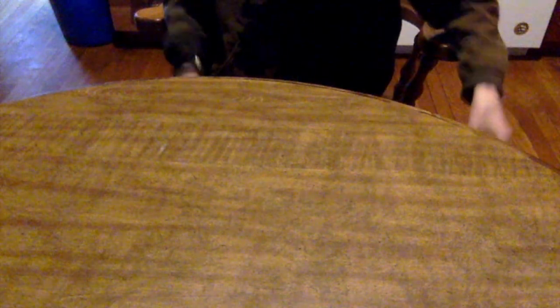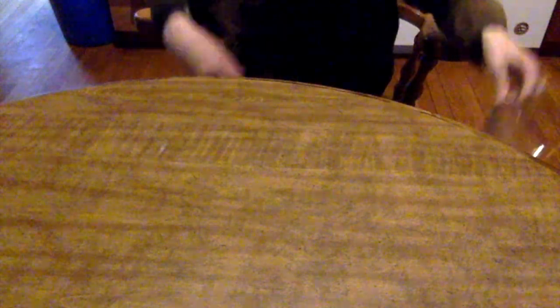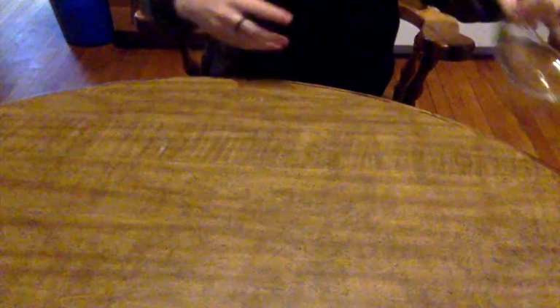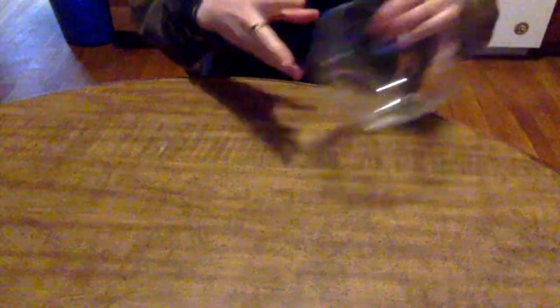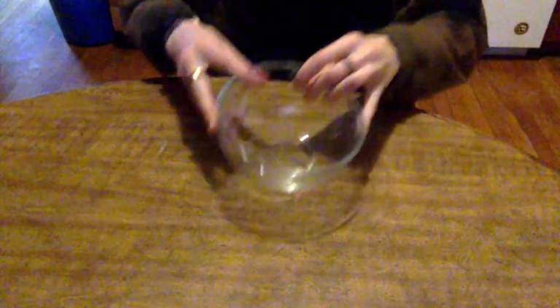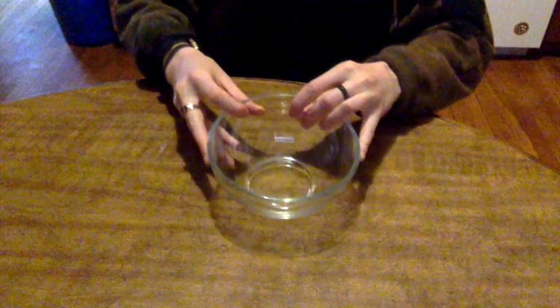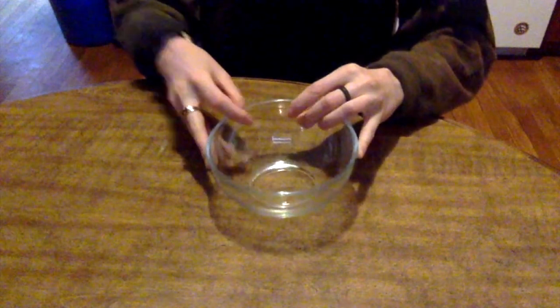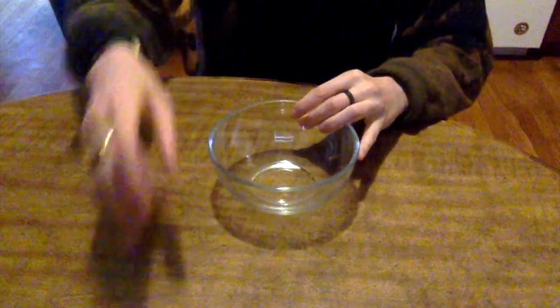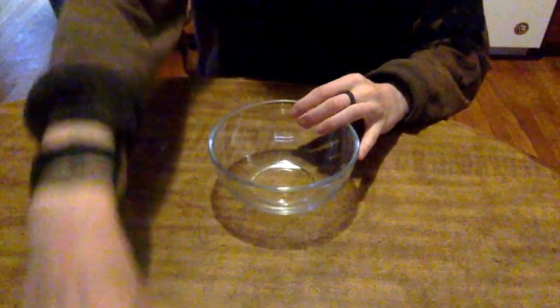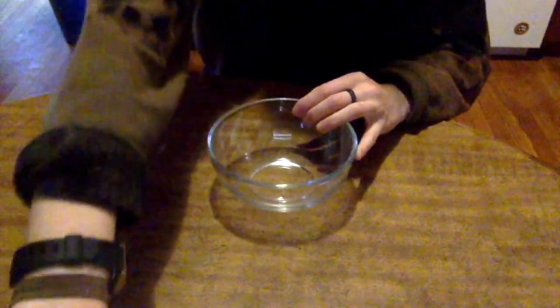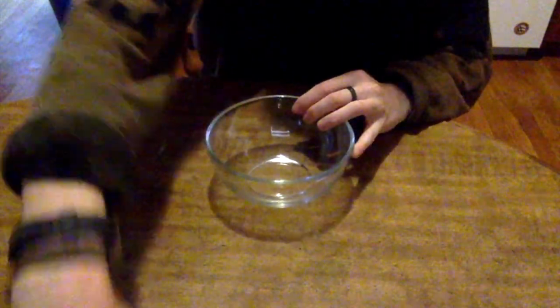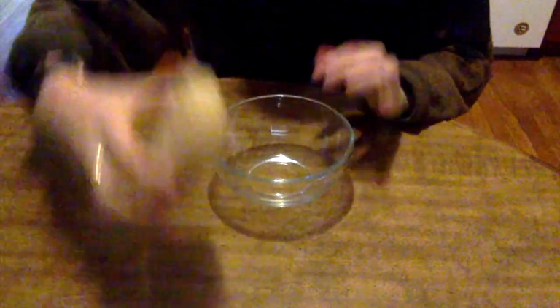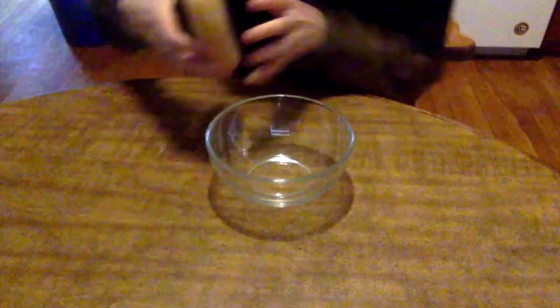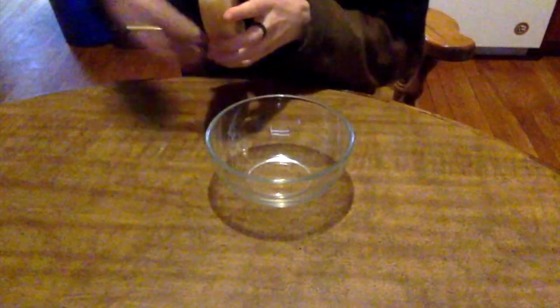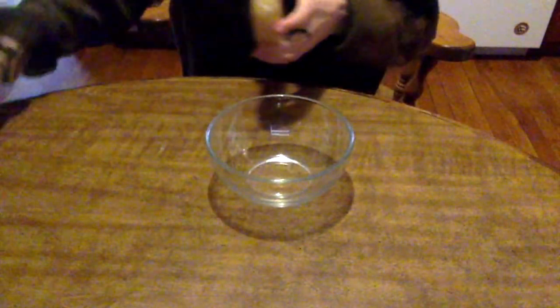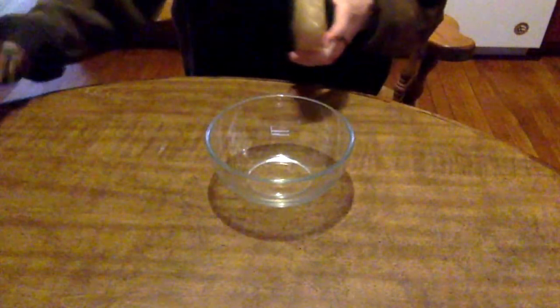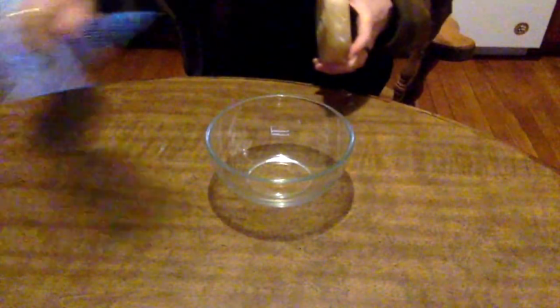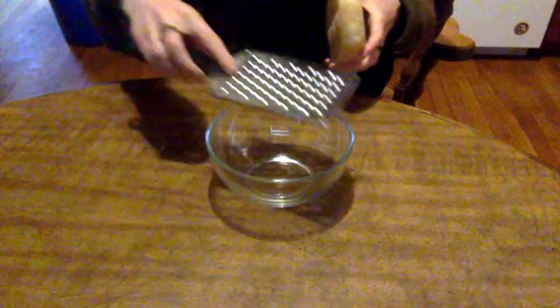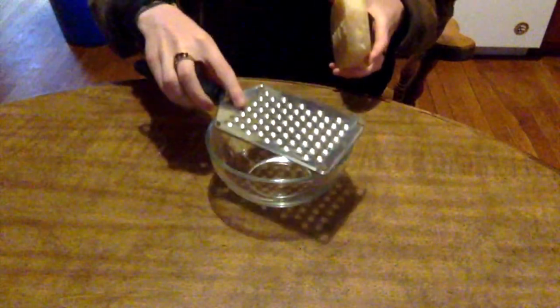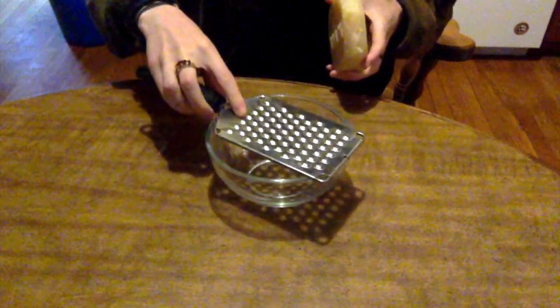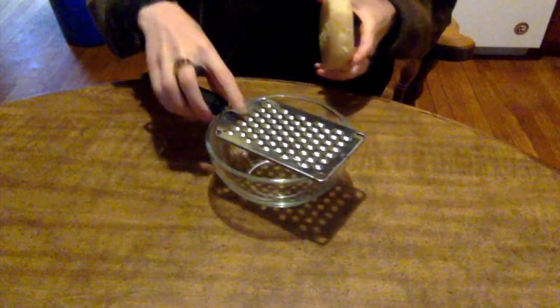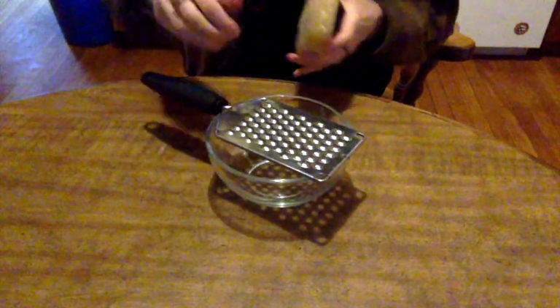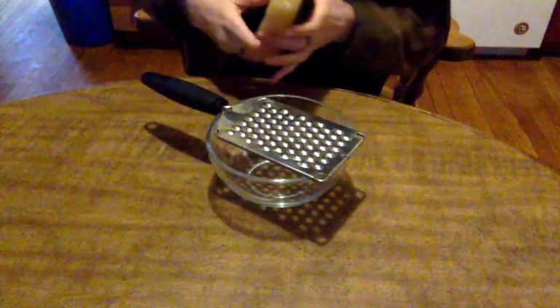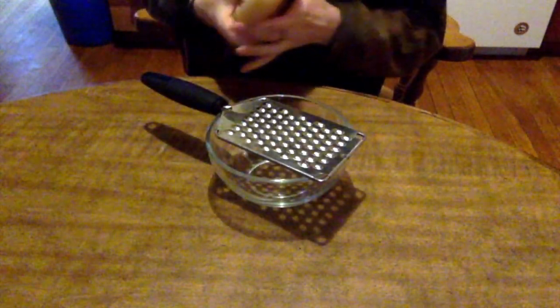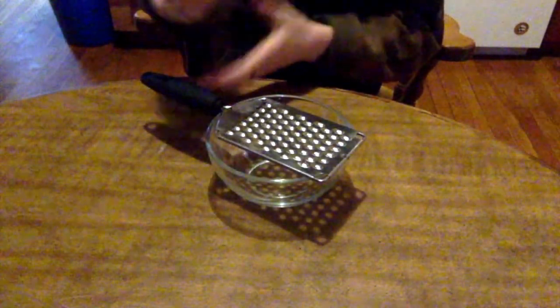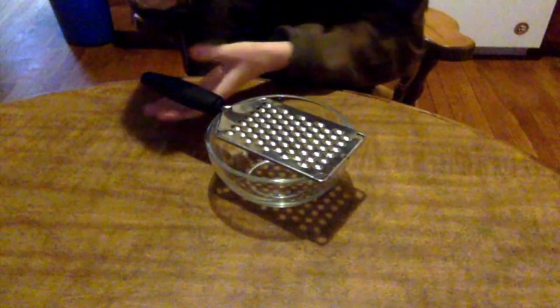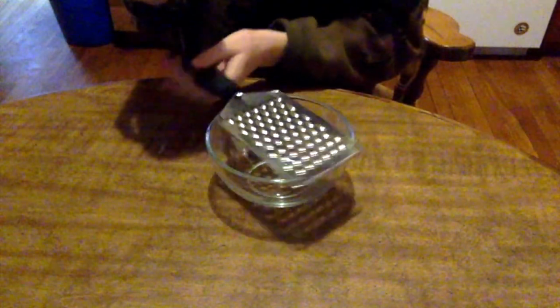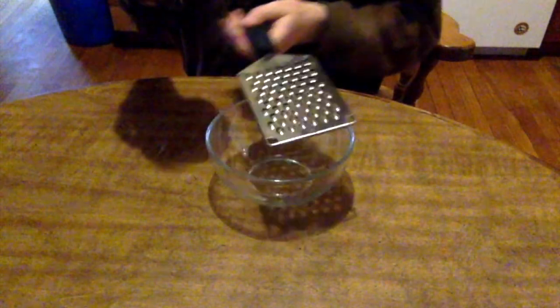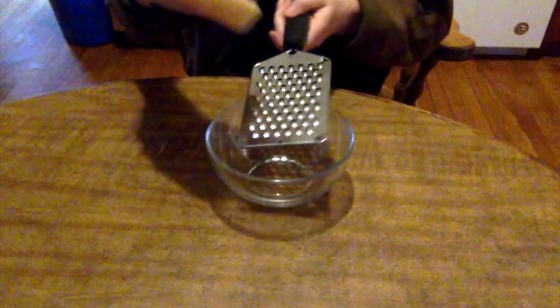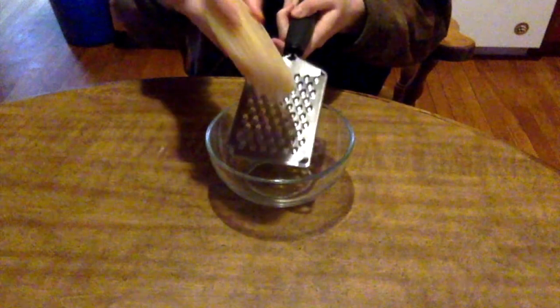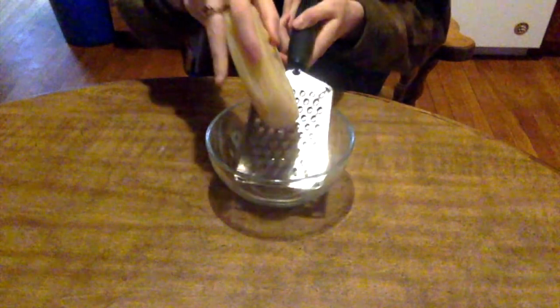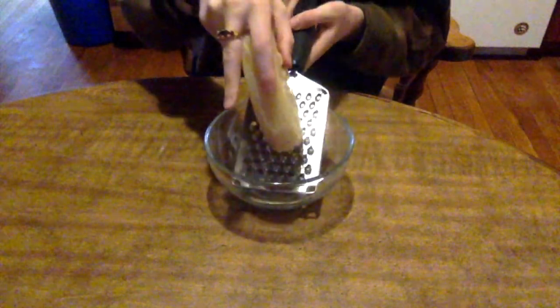Next you'll want to shred your beeswax. This makes it so you can evenly and easily spread the wax over your sewn bag.